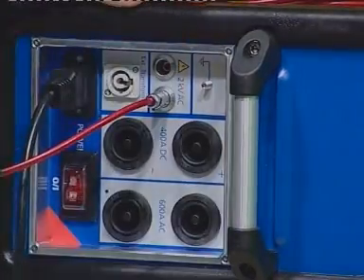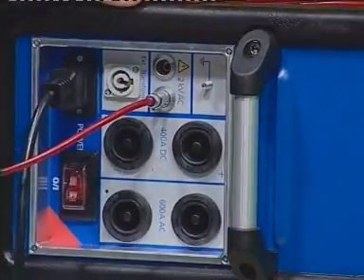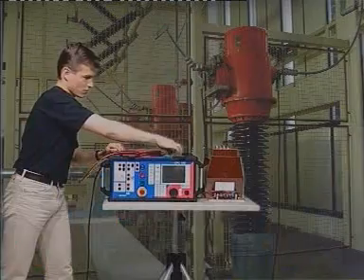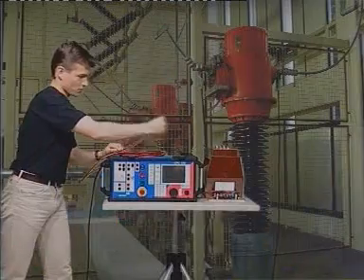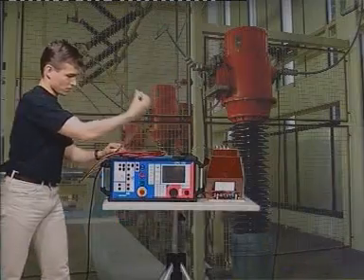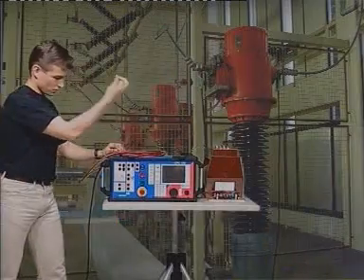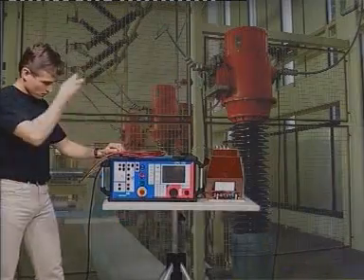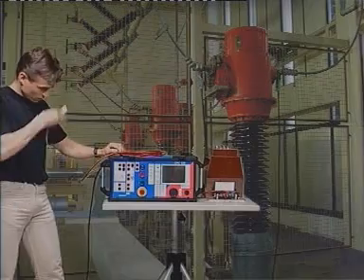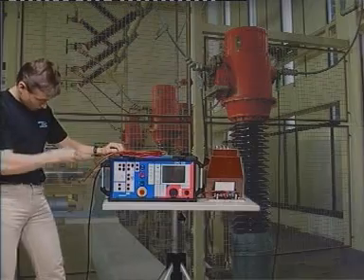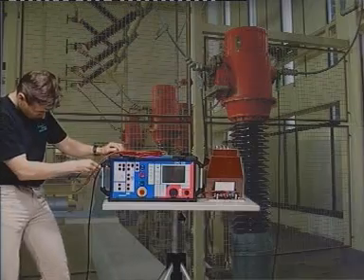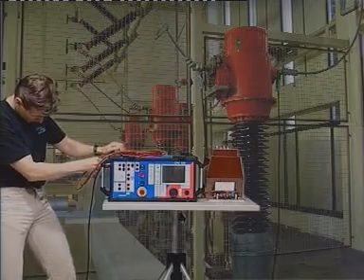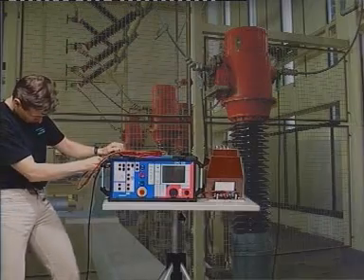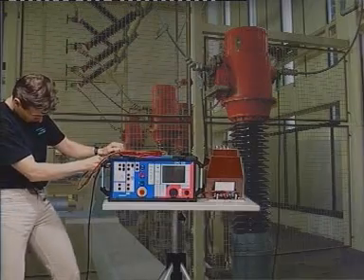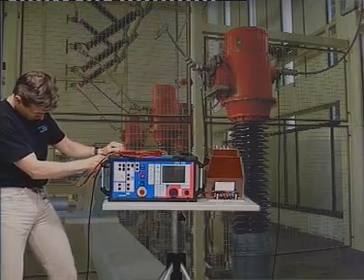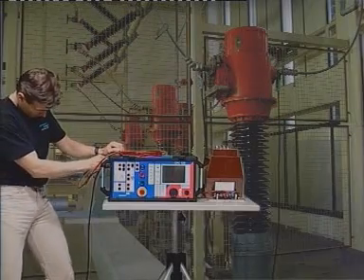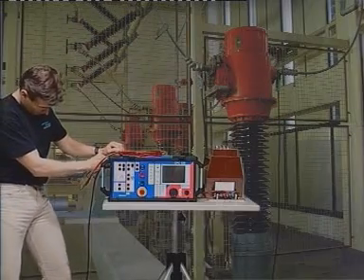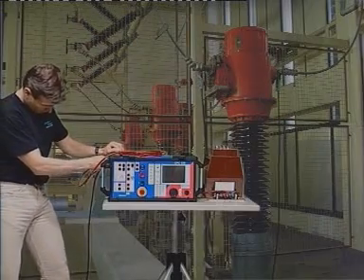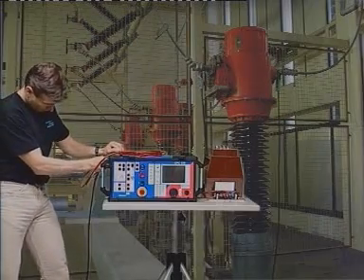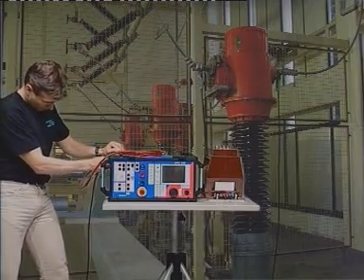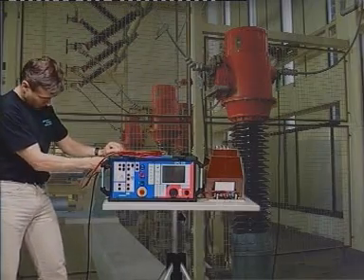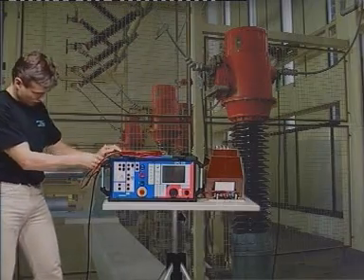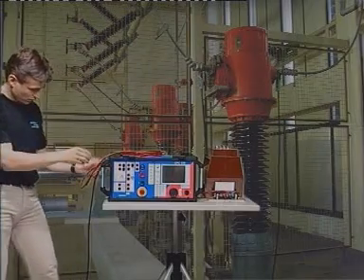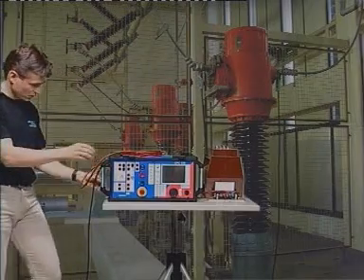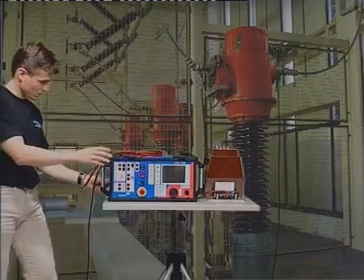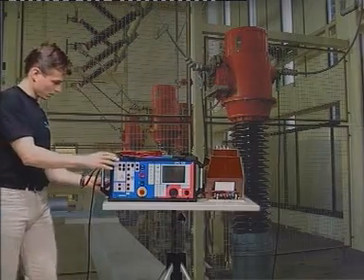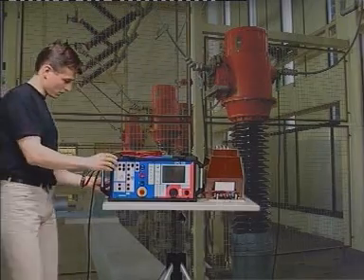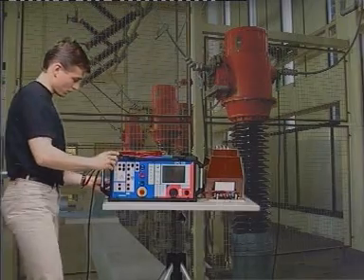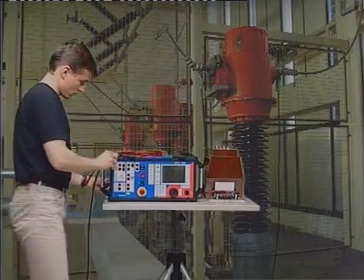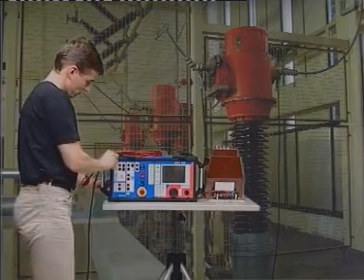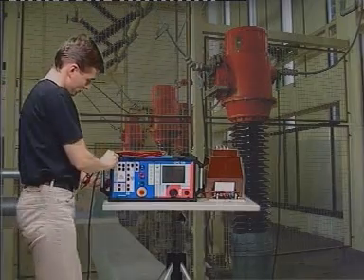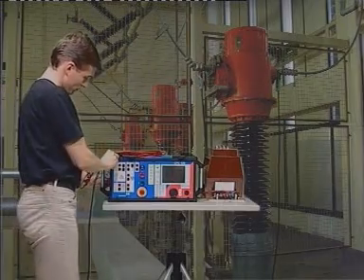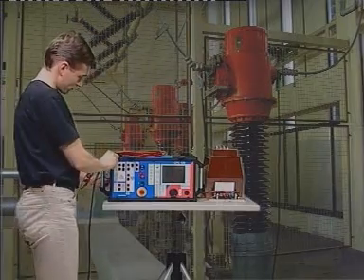As an example, let's see what it takes to record the excitation curve of a CT.